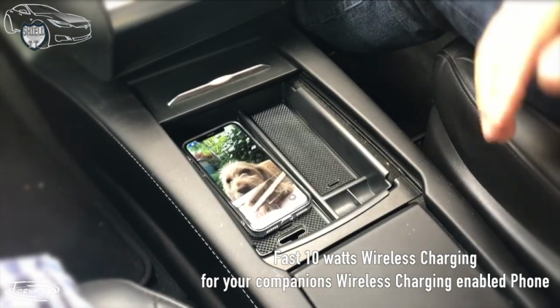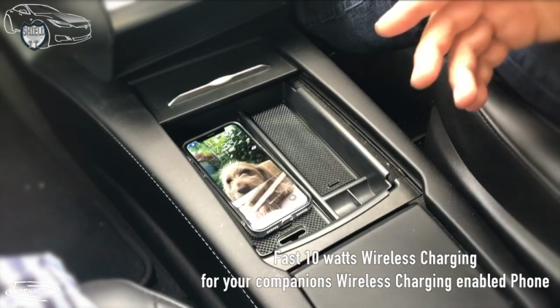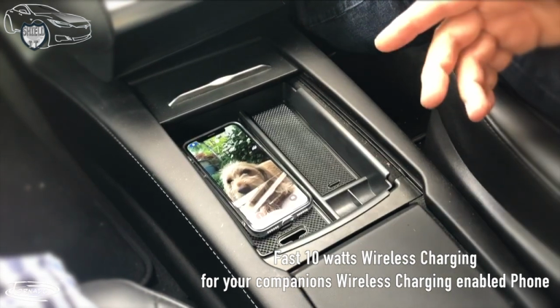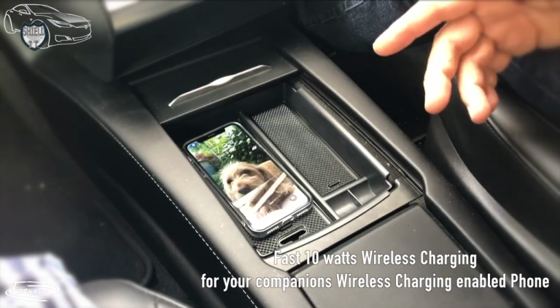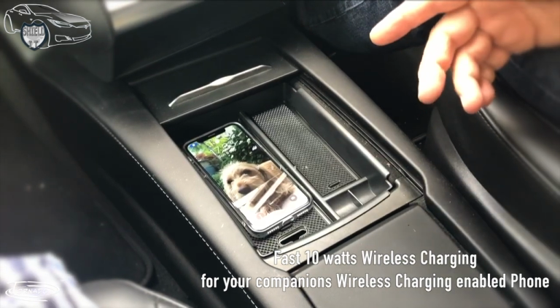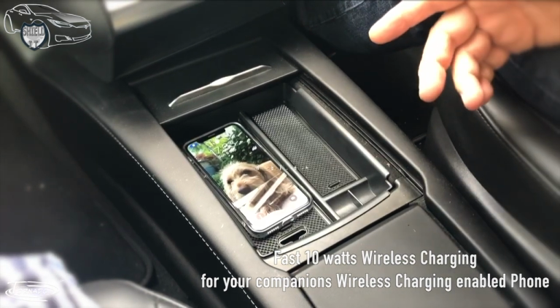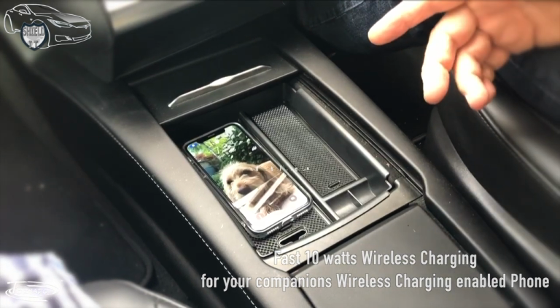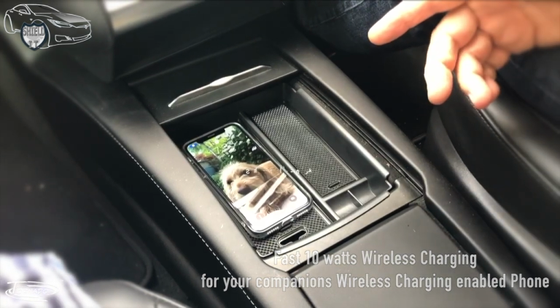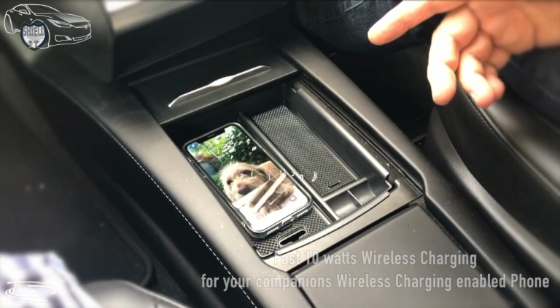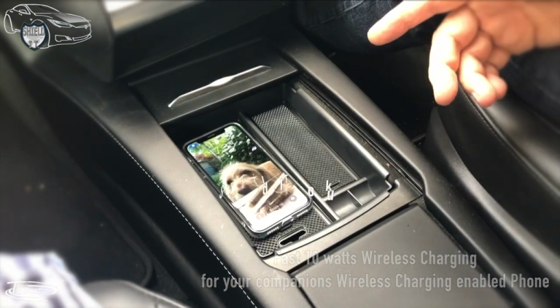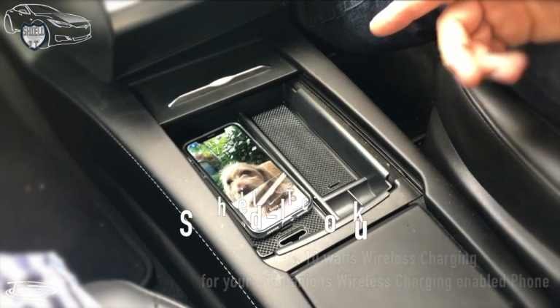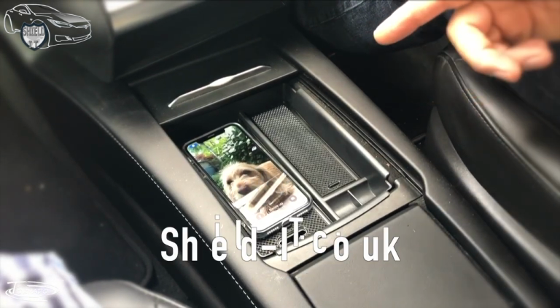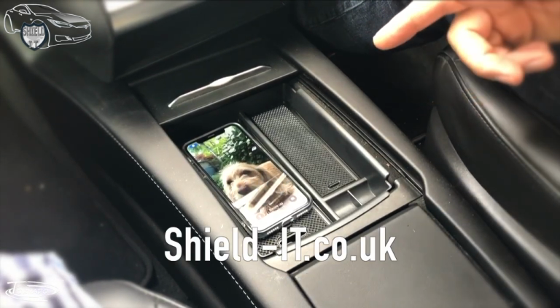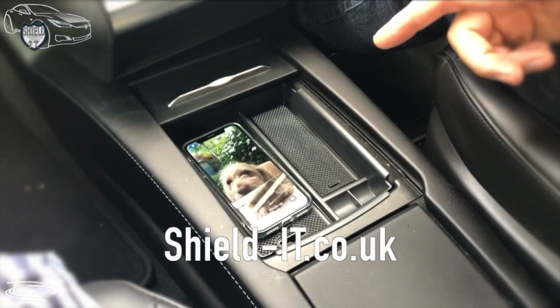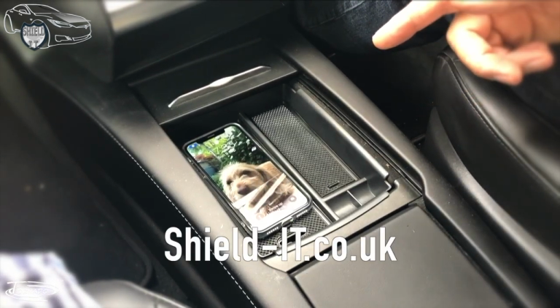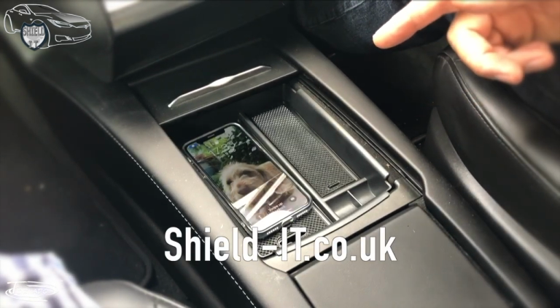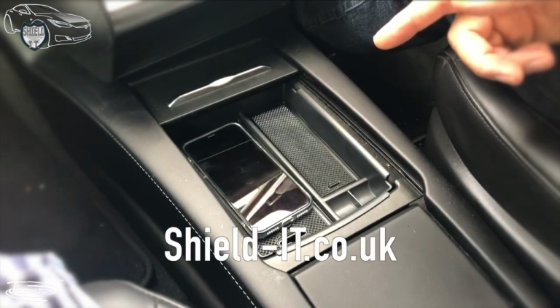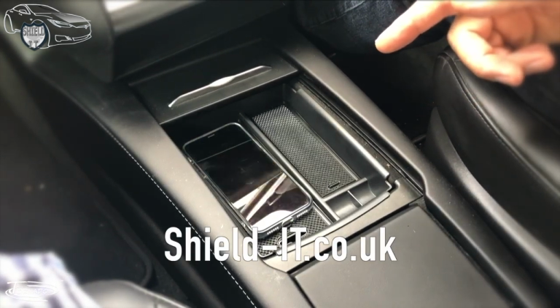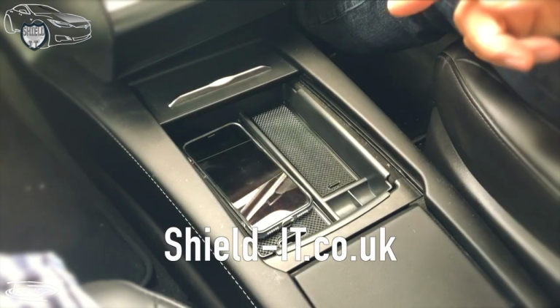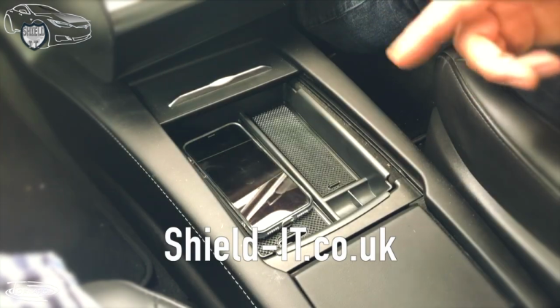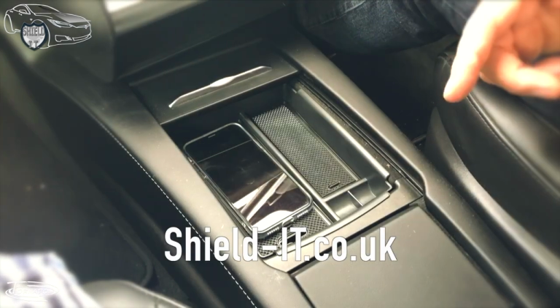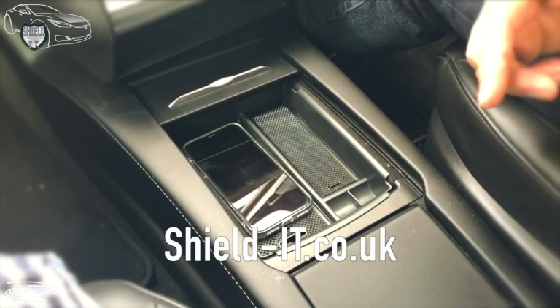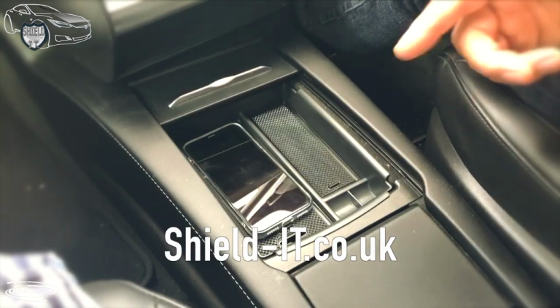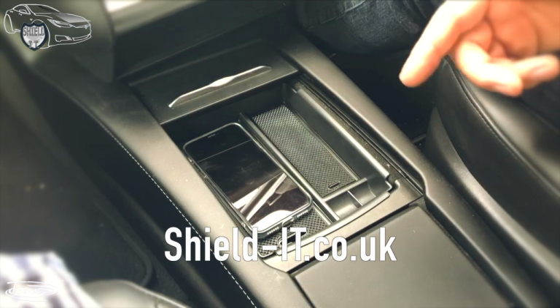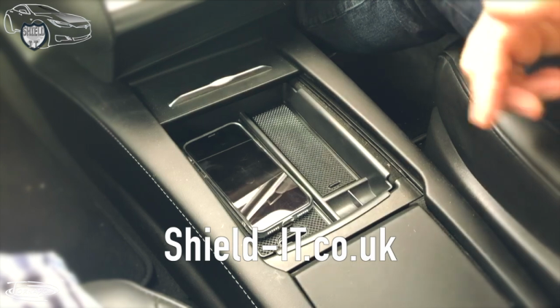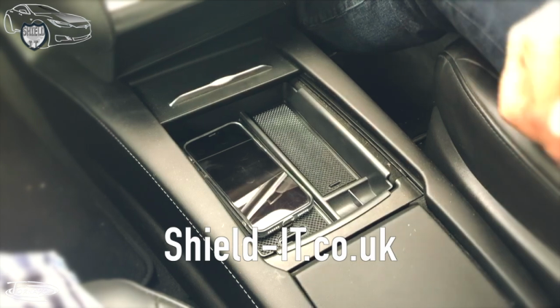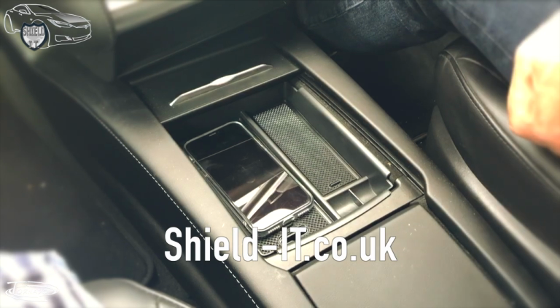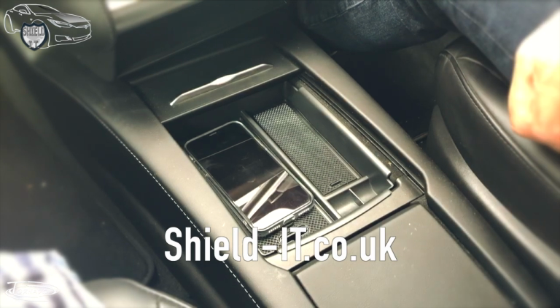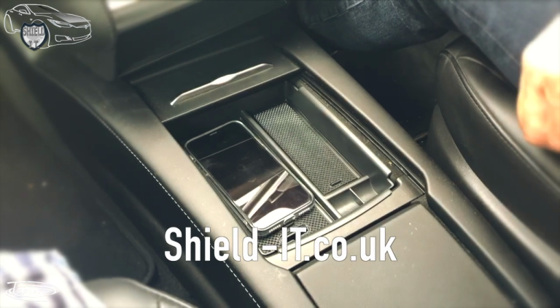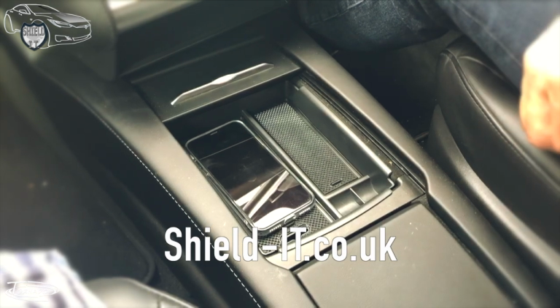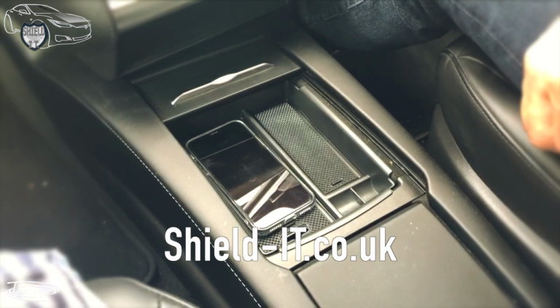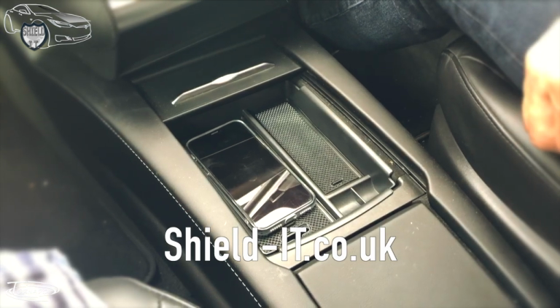Both of these are available from shield-it.co.uk. Highly recommended.